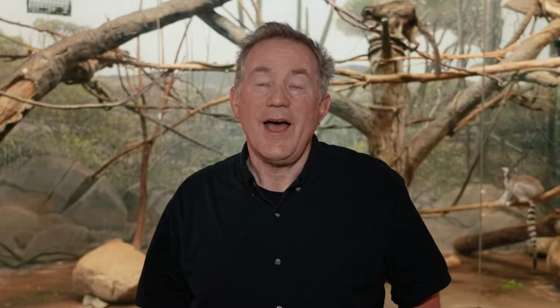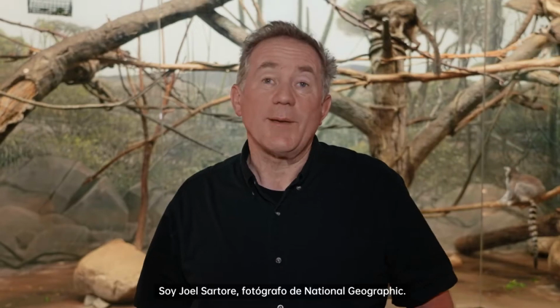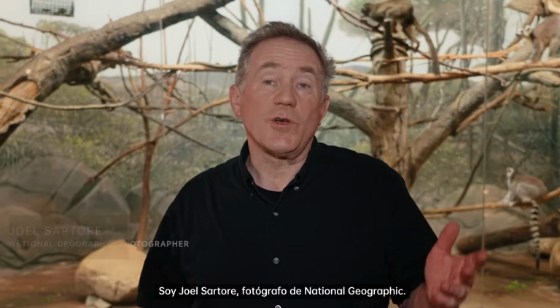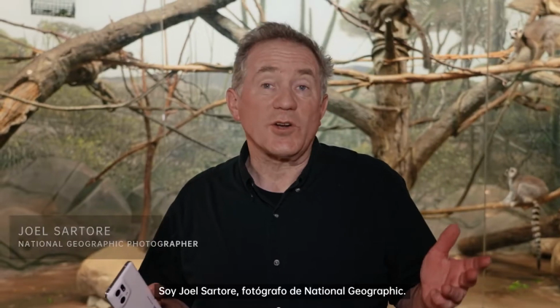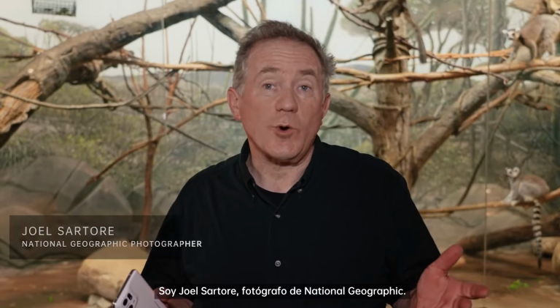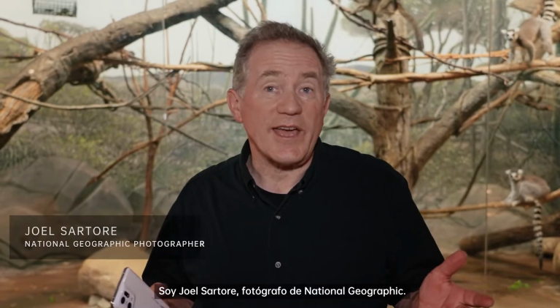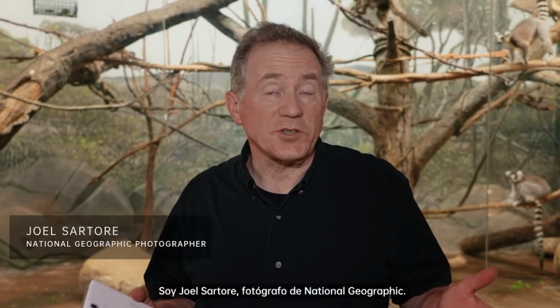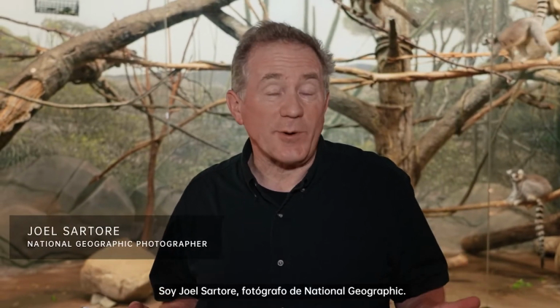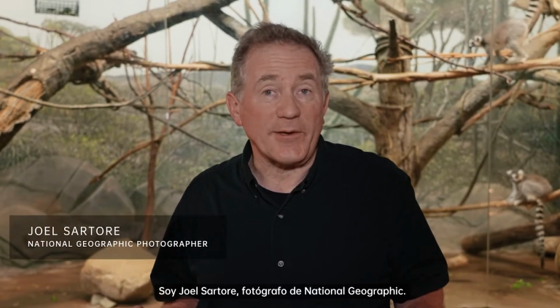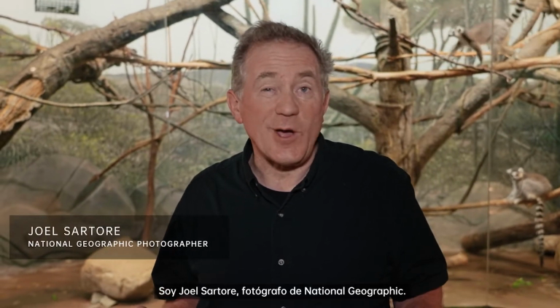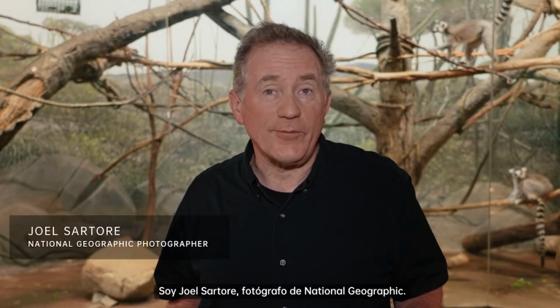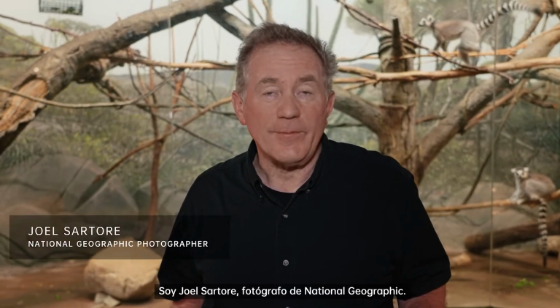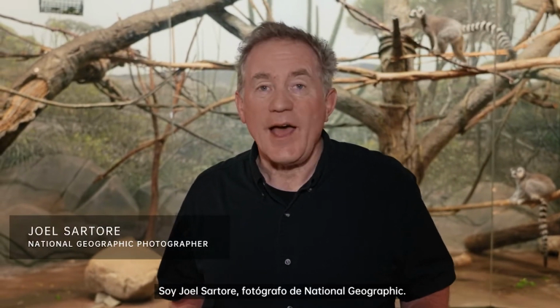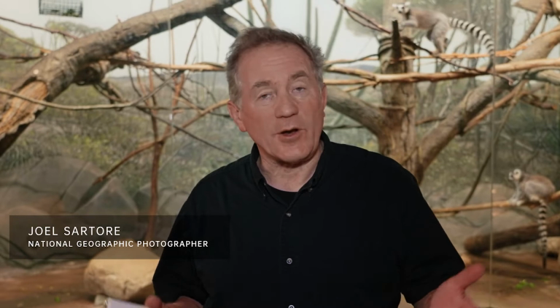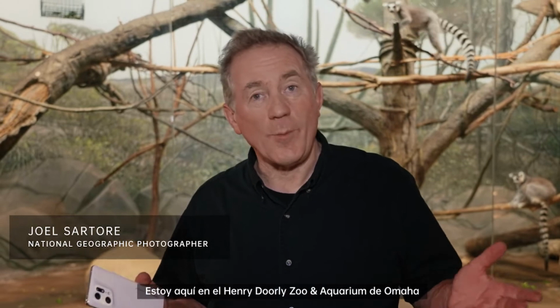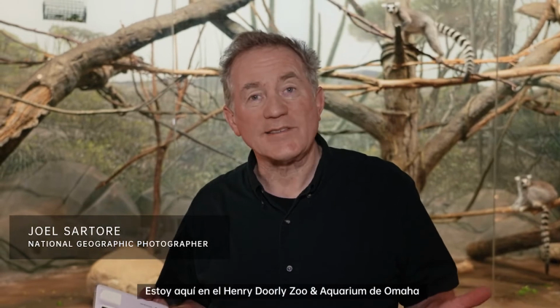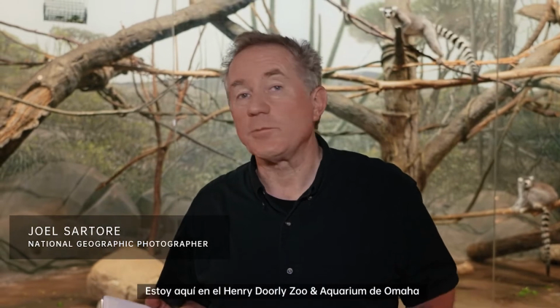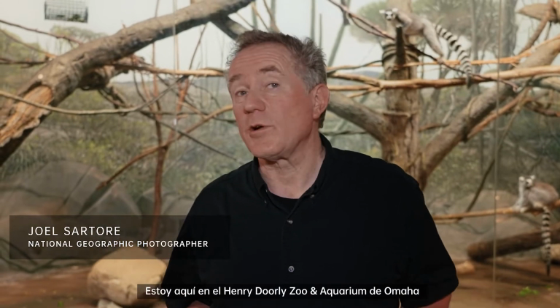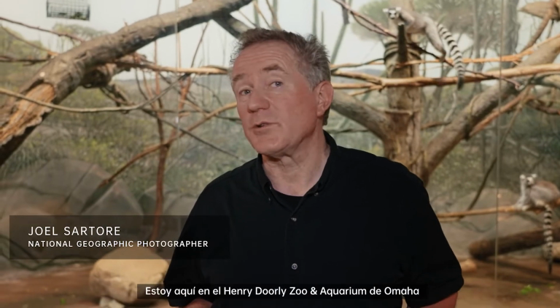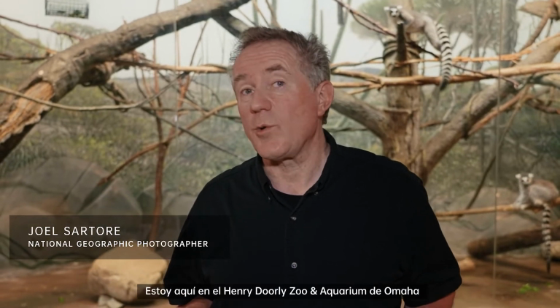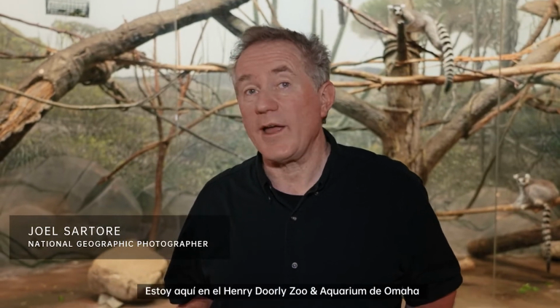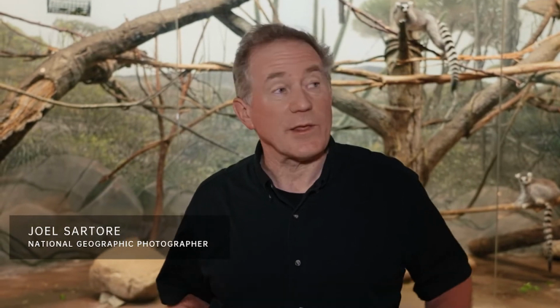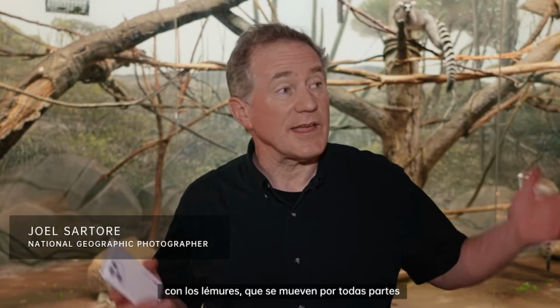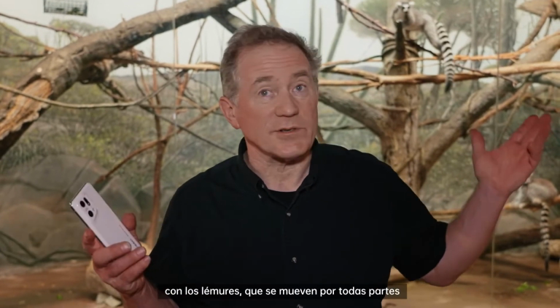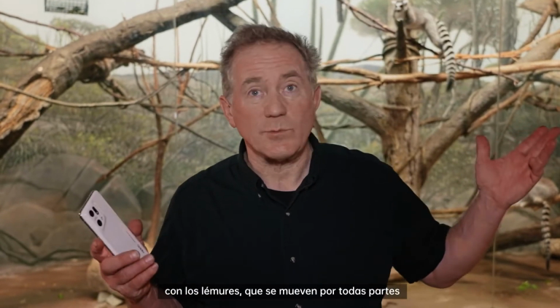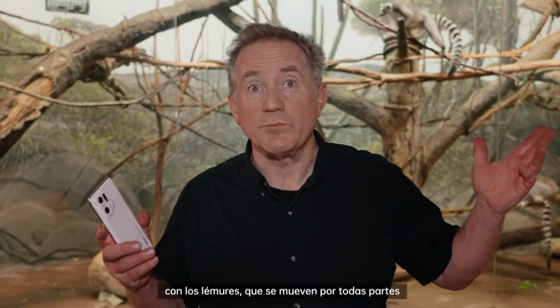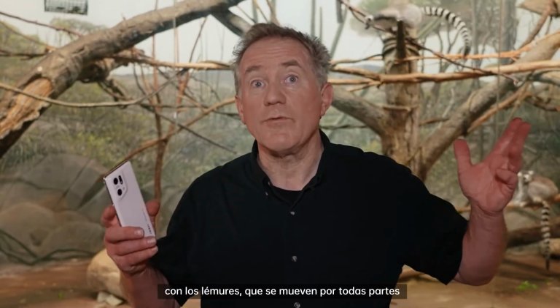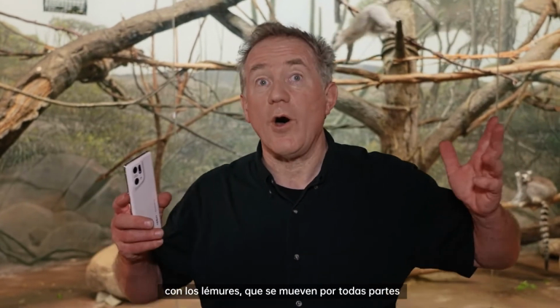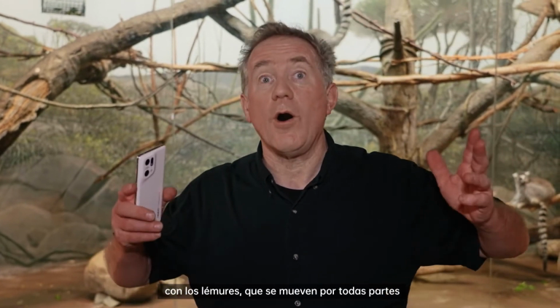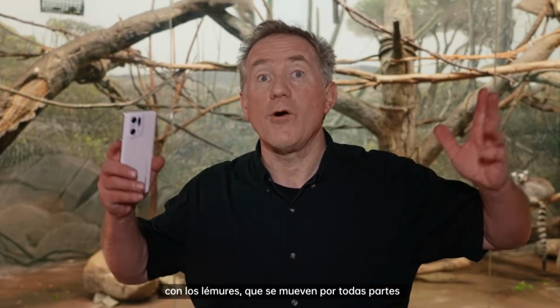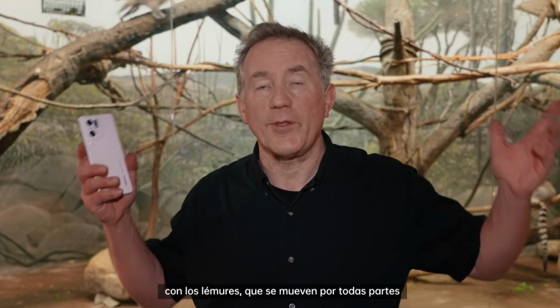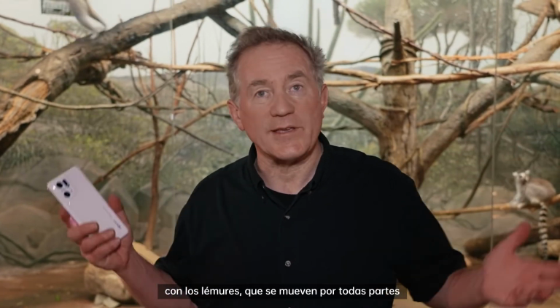I'm Joel Sartori, National Geographic Photographer. I'm here at Omaha's Henry Dorley Zoo and Aquarium with lemurs, which move all over the place.